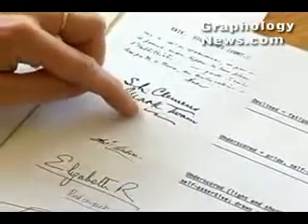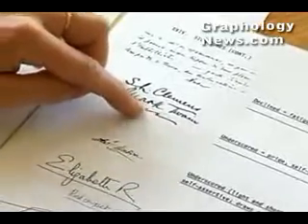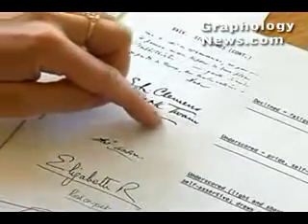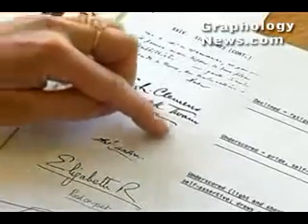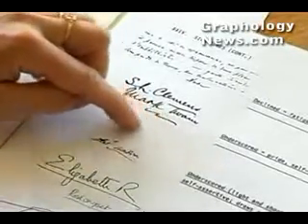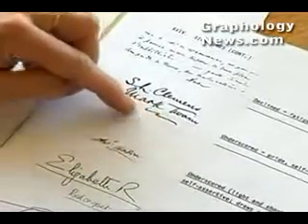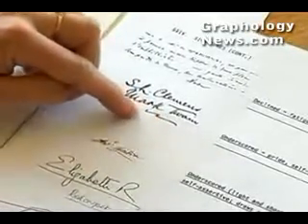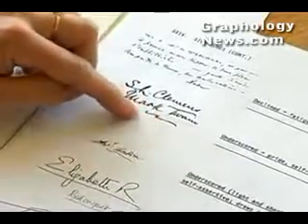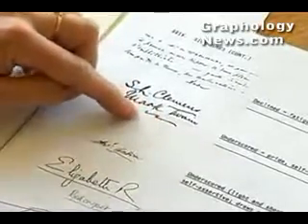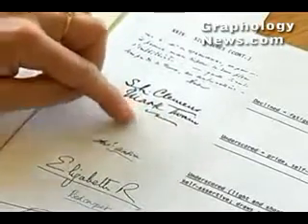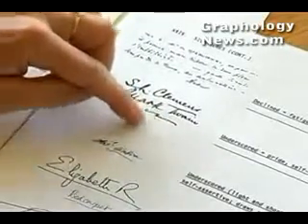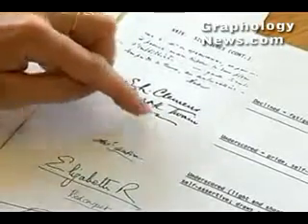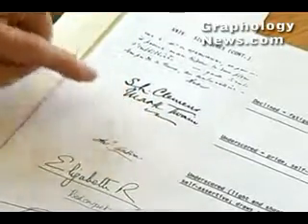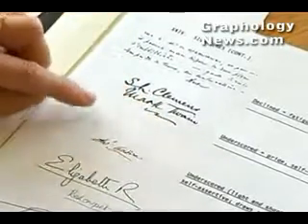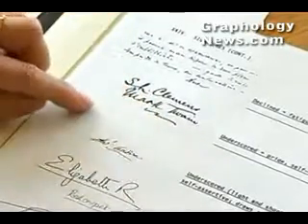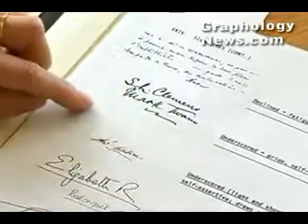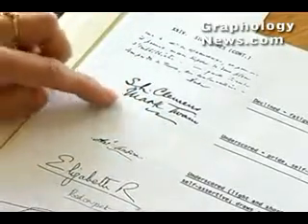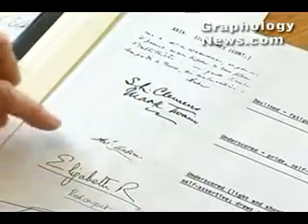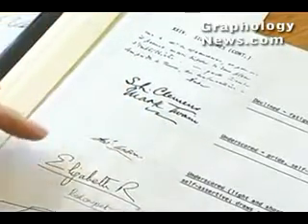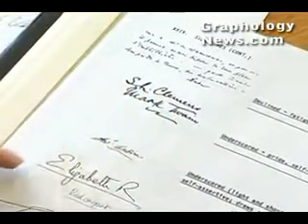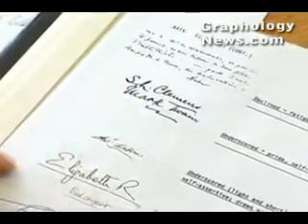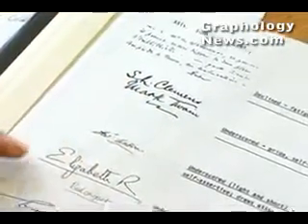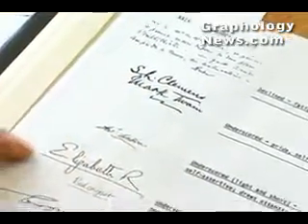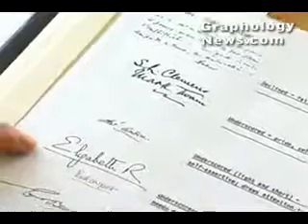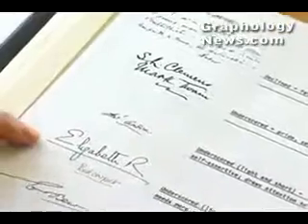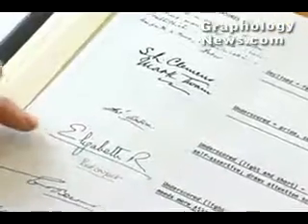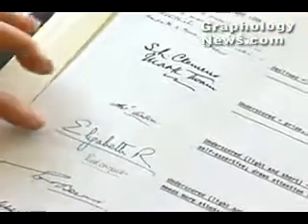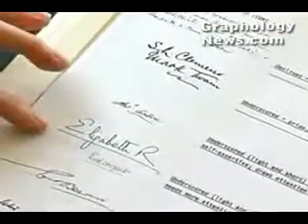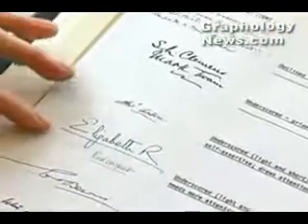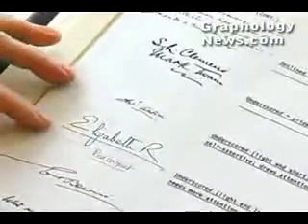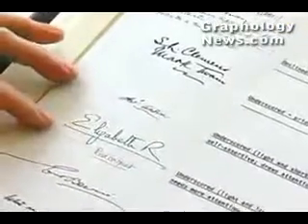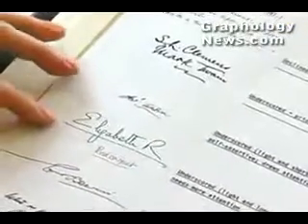Mark Twain's signature has a kind of wavy line, and wavy lines, as I may have mentioned before, indicates humour.